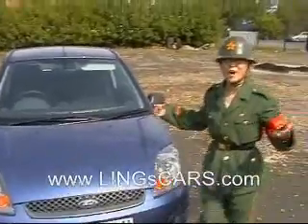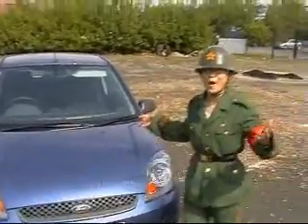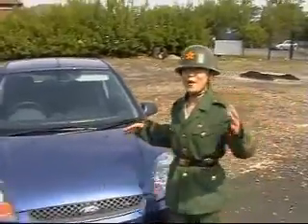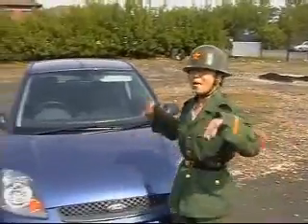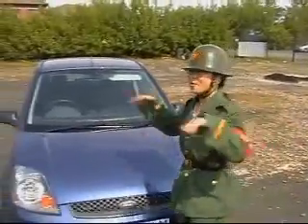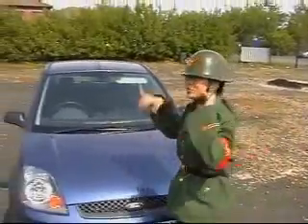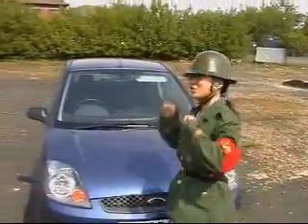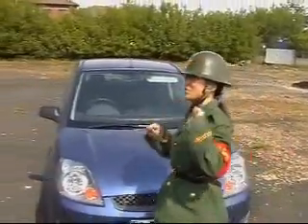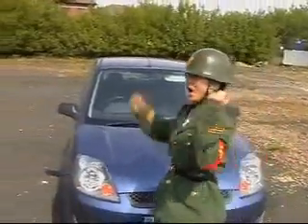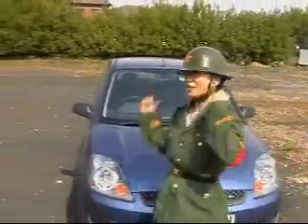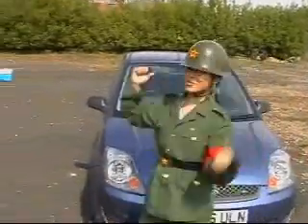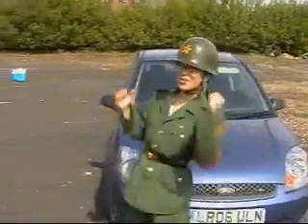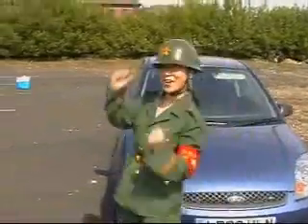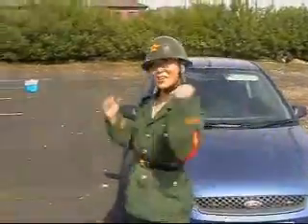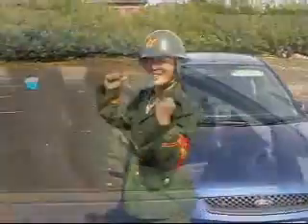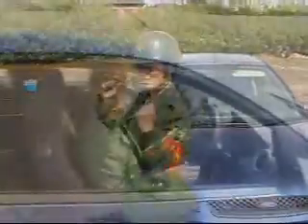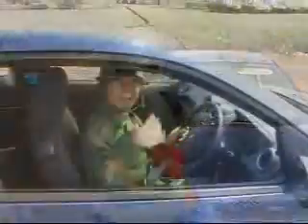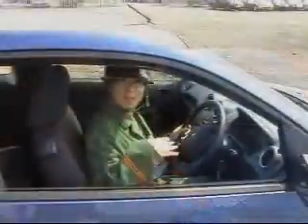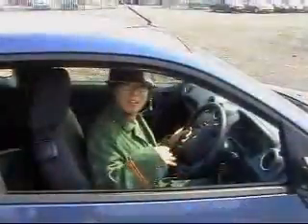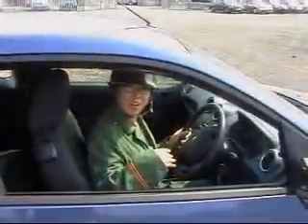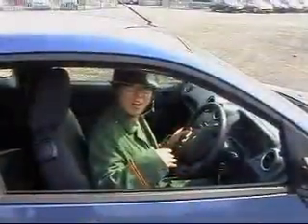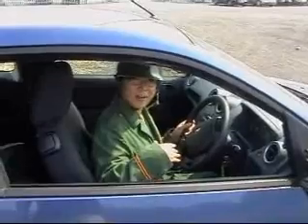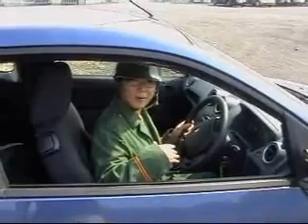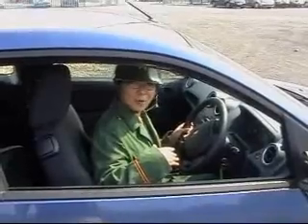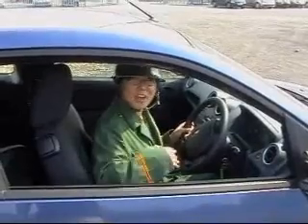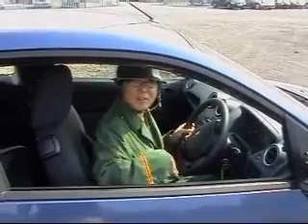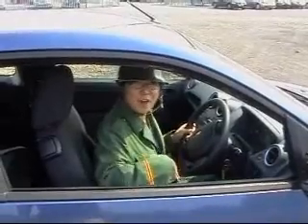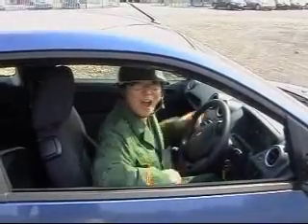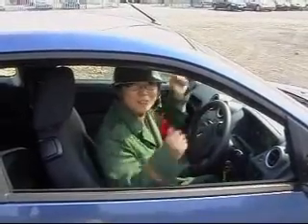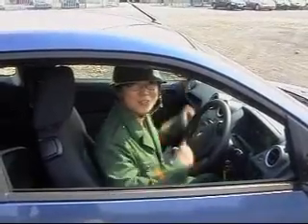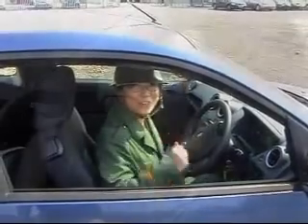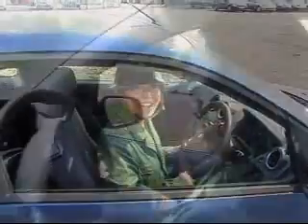Now I wanted to show you how to drive it. Come in the car, I will tell you how to drive.